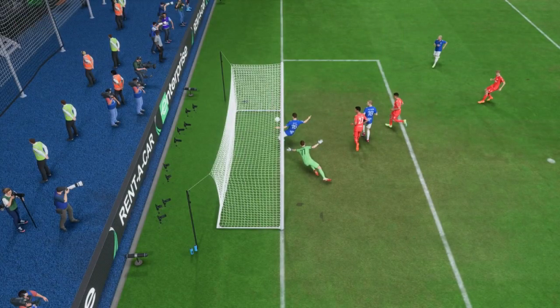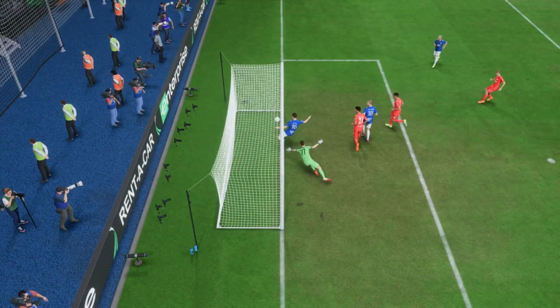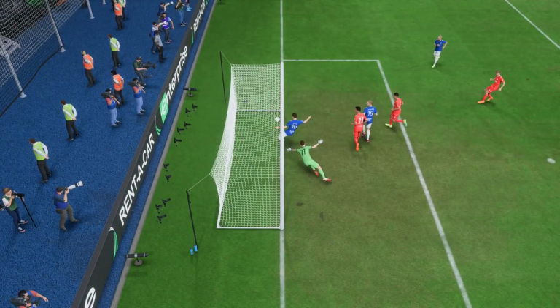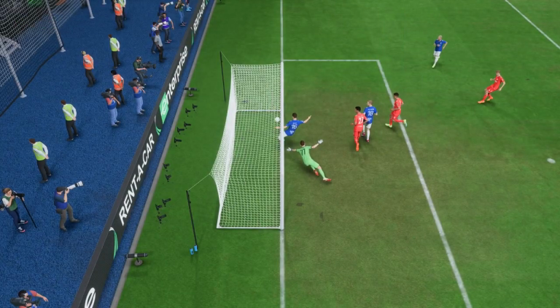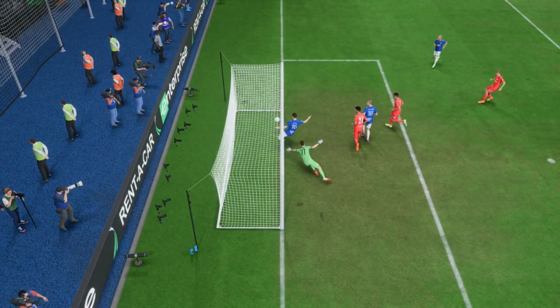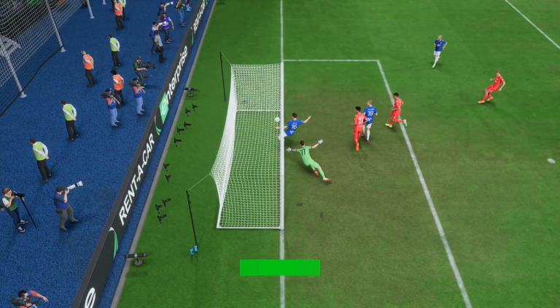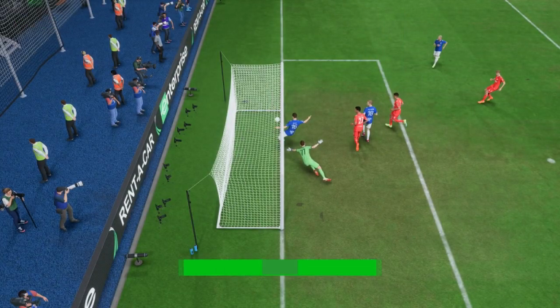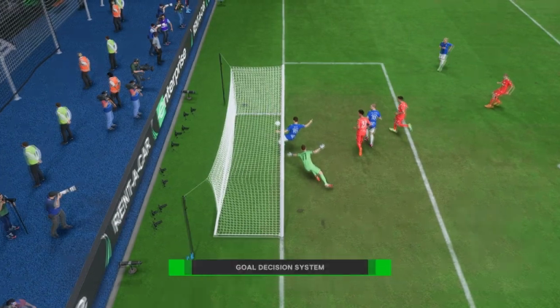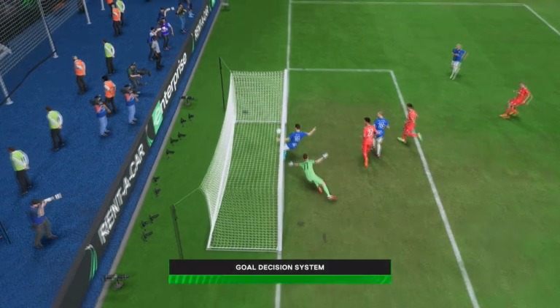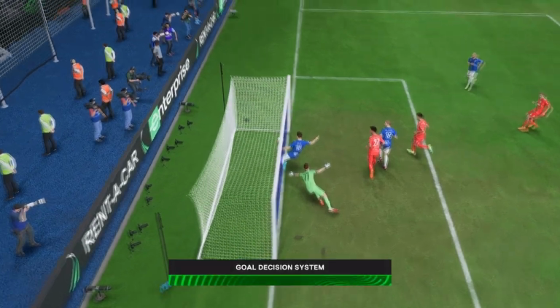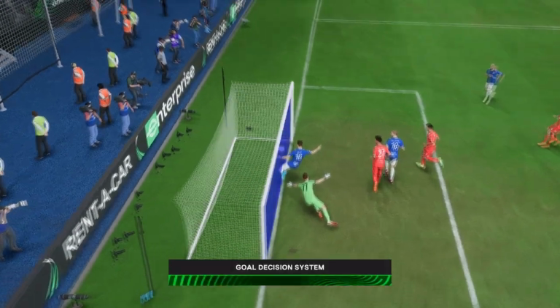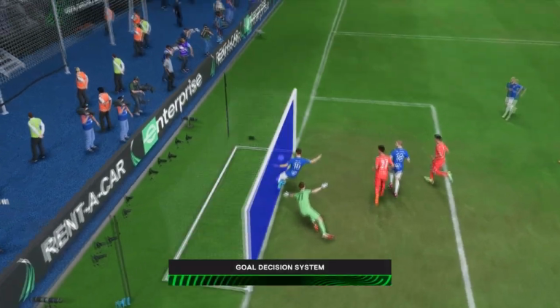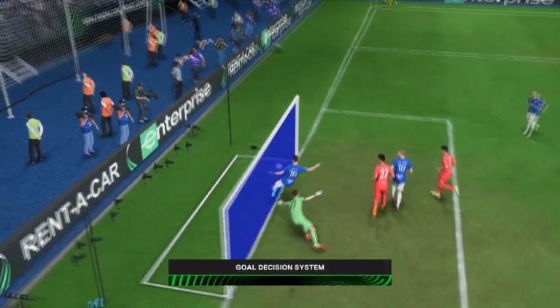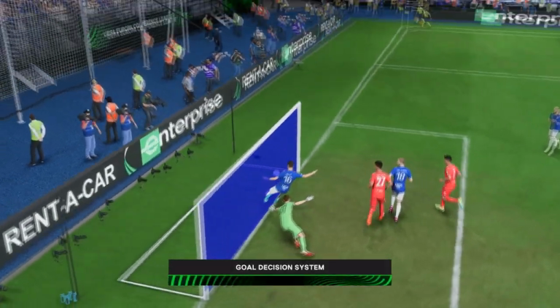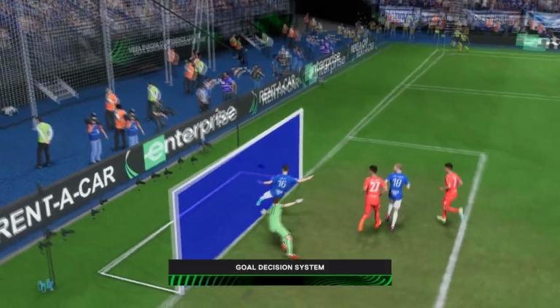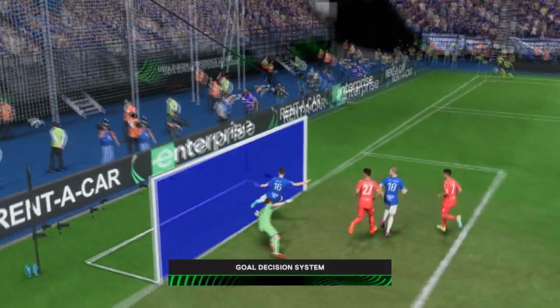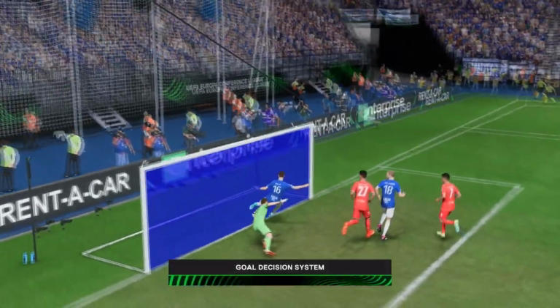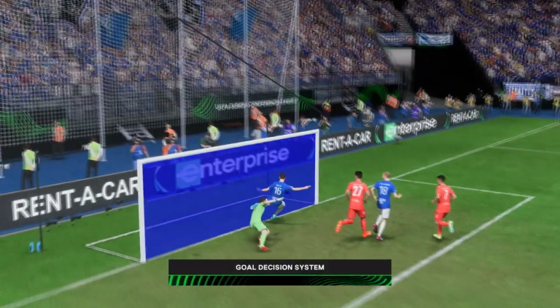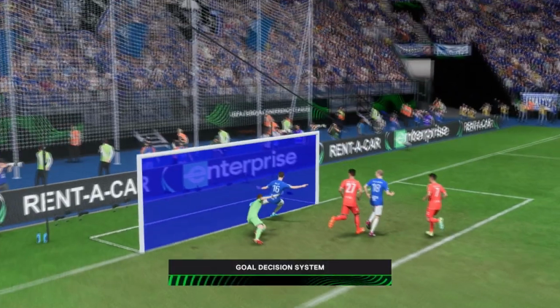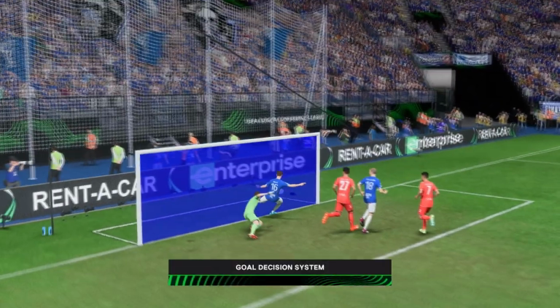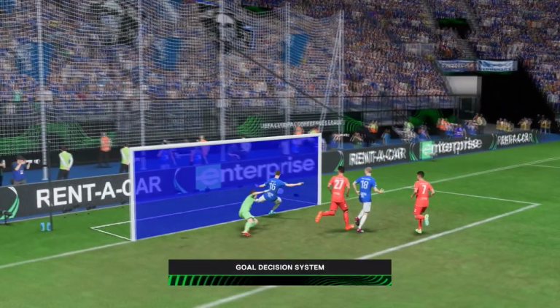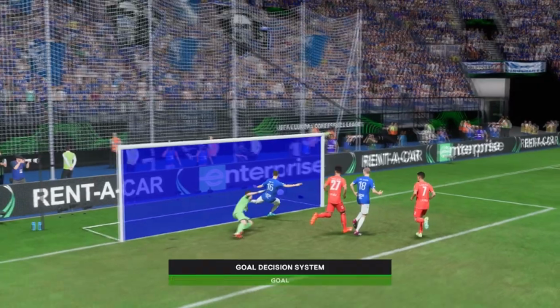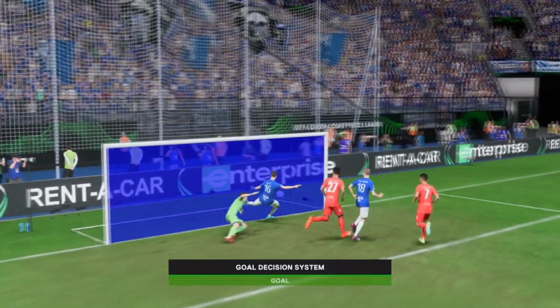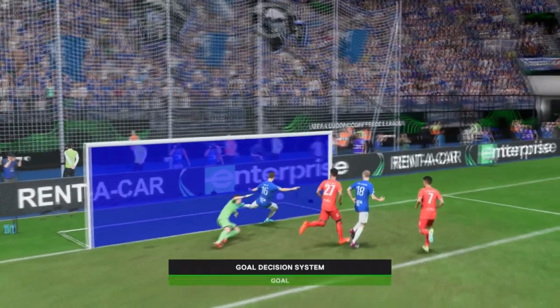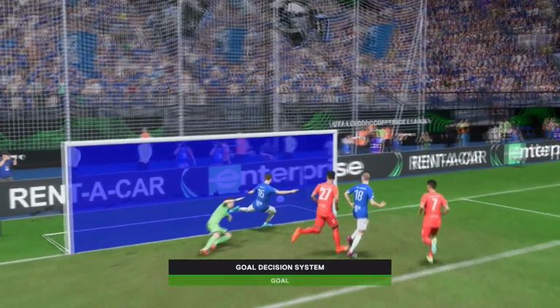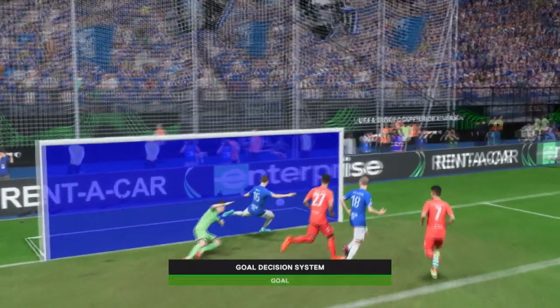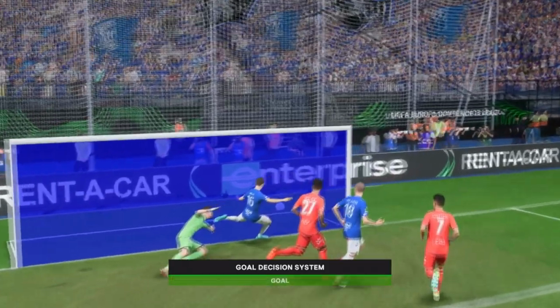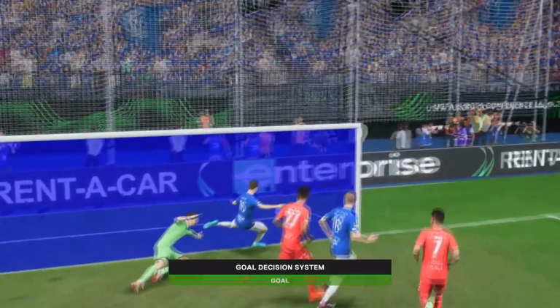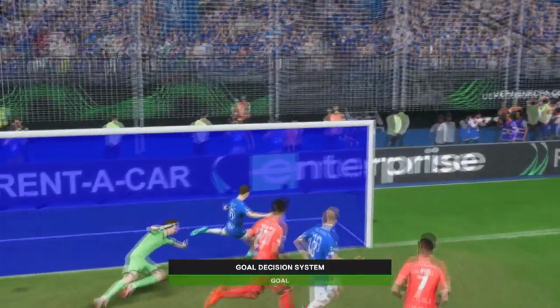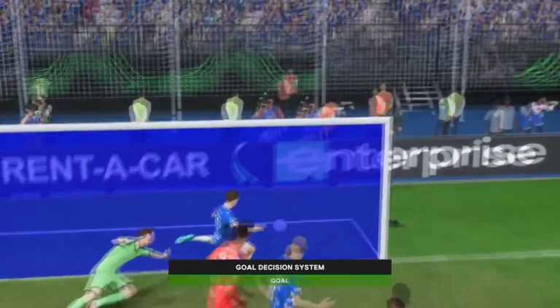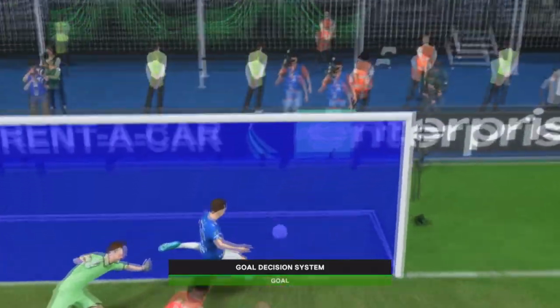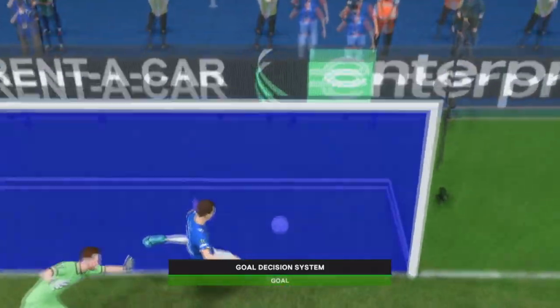Here's the replay. And just look how close this is. But it's definitely the right call. That's technology at its best.